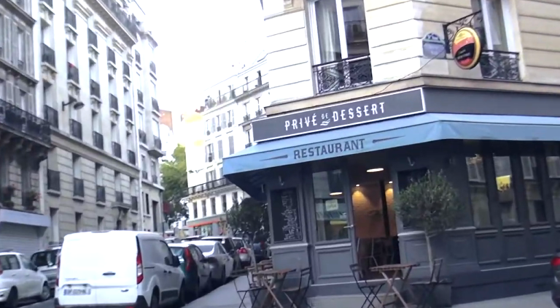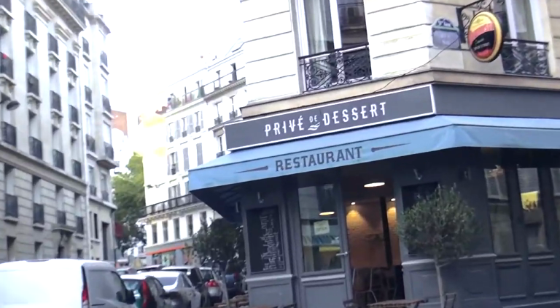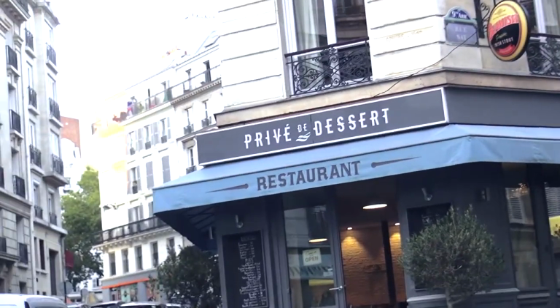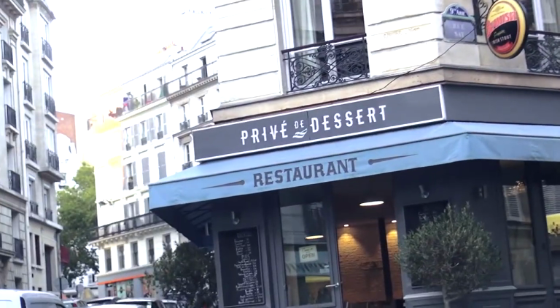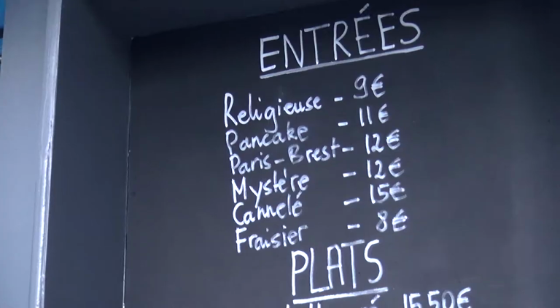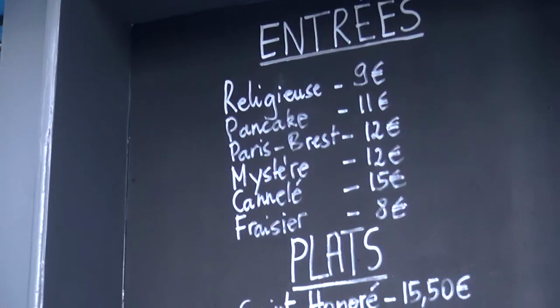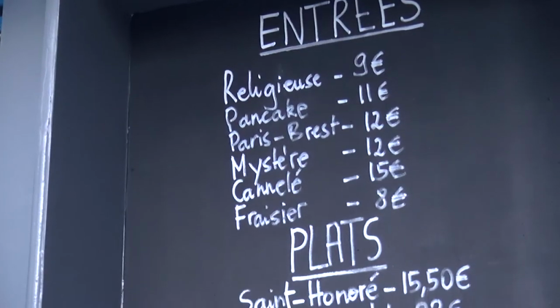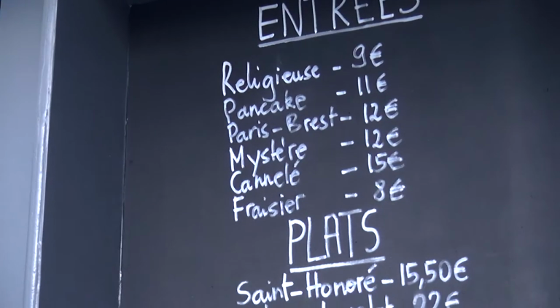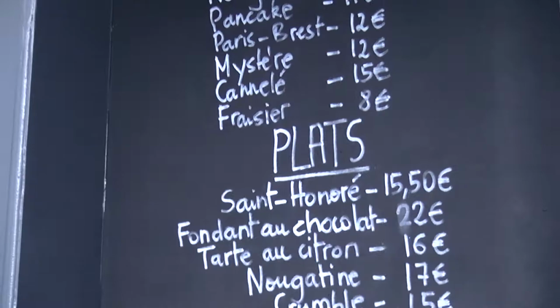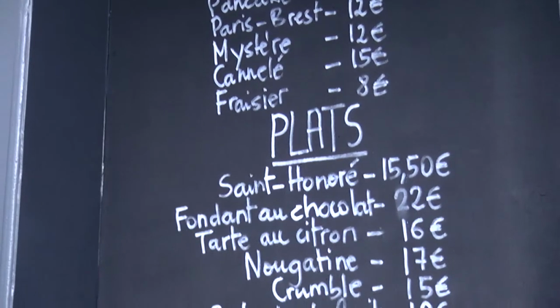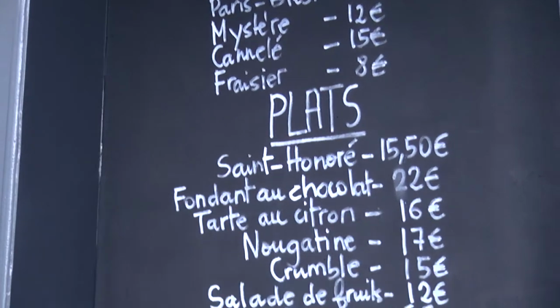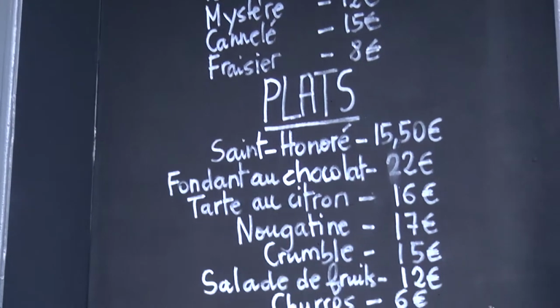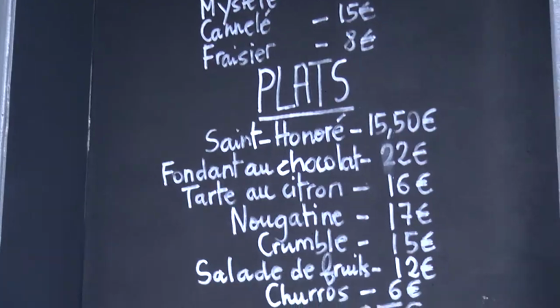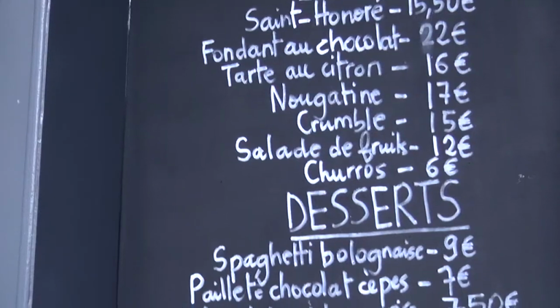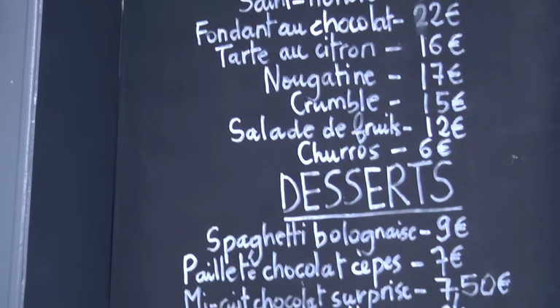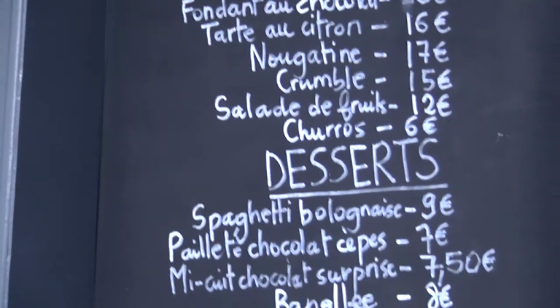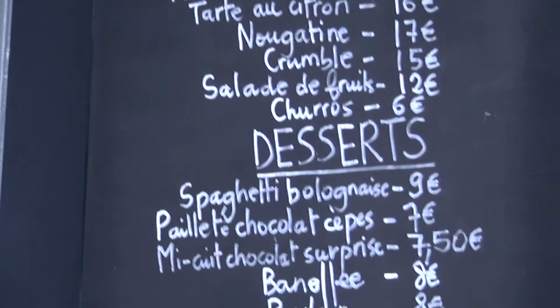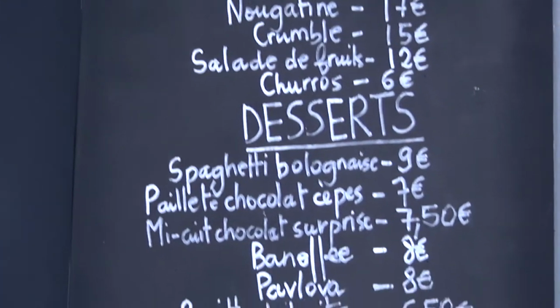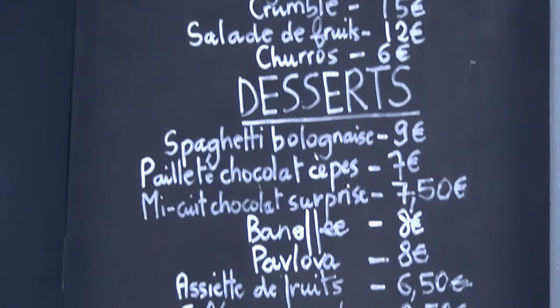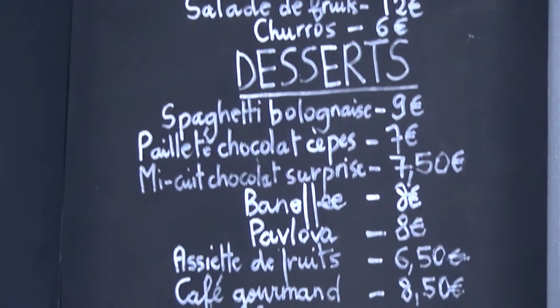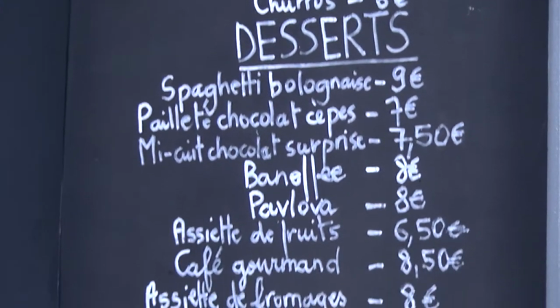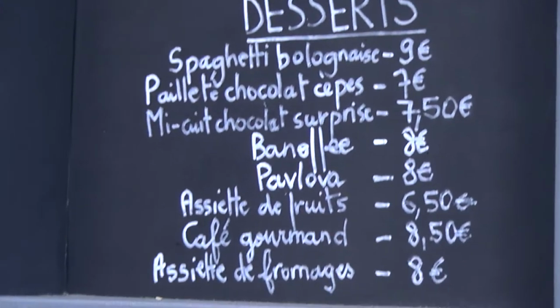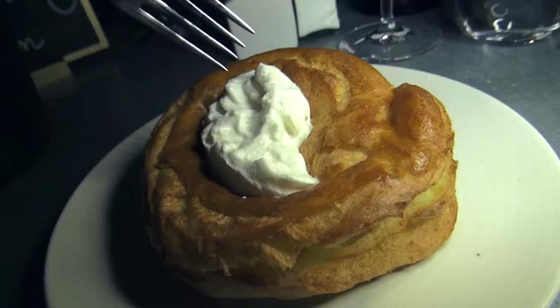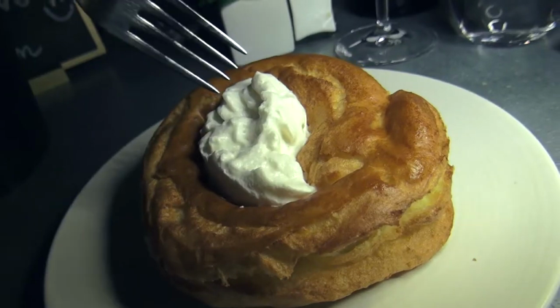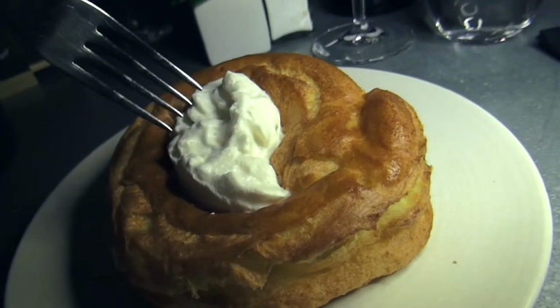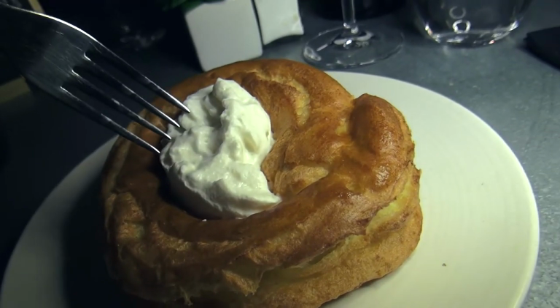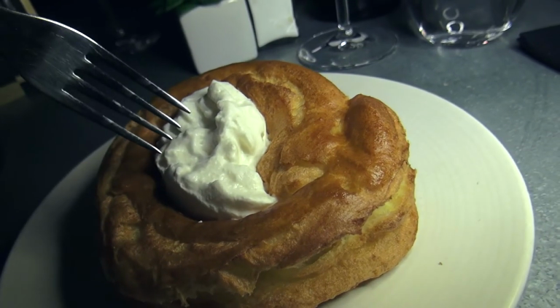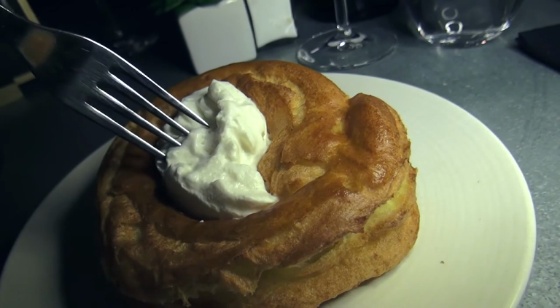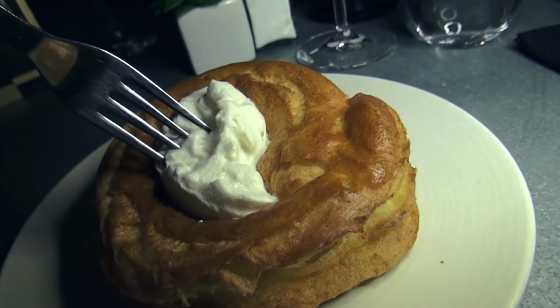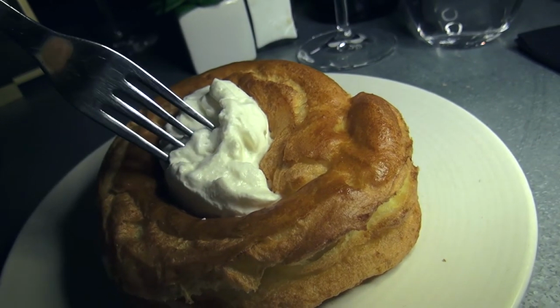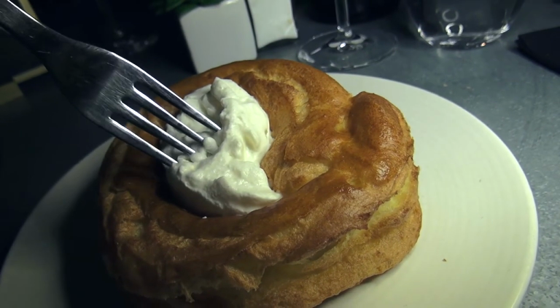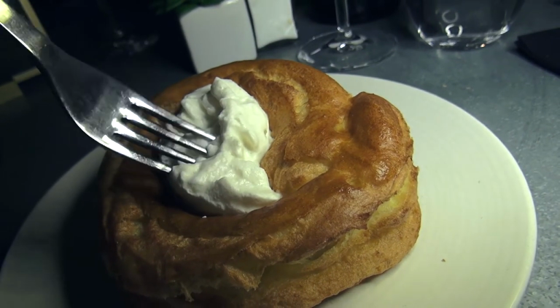Privé de Dessert's concept is really fun. Every day, each dish is named after a dessert and looks like it. Your eyes think you're going for sweet, but your mouth definitely tells you otherwise.